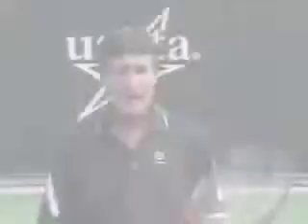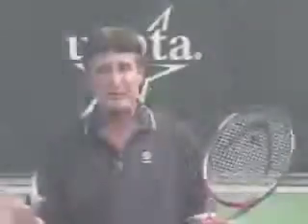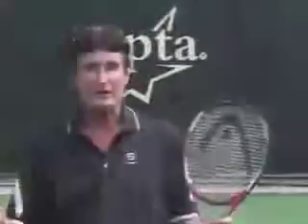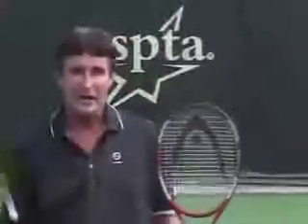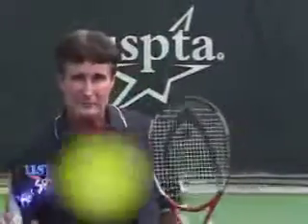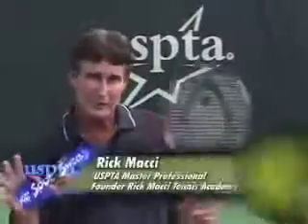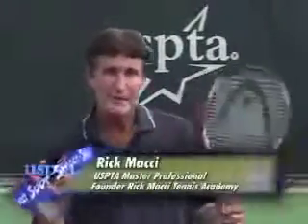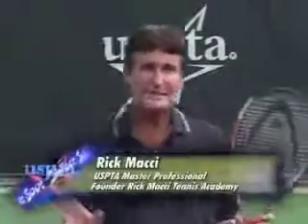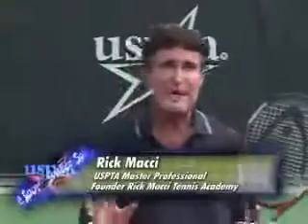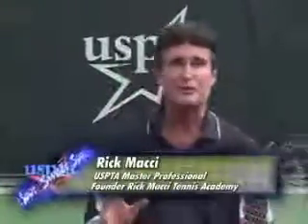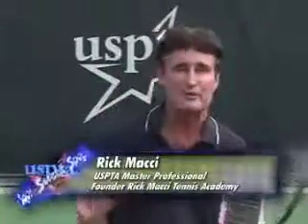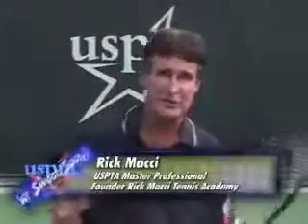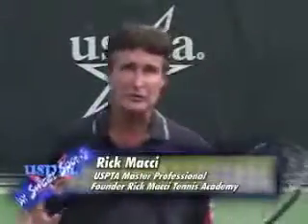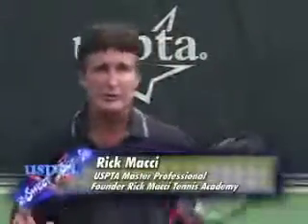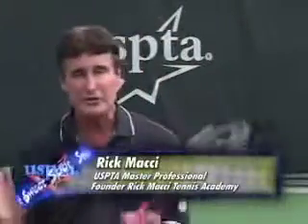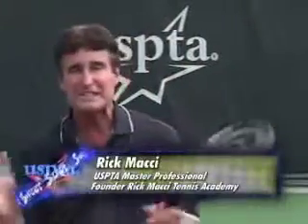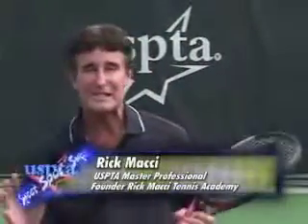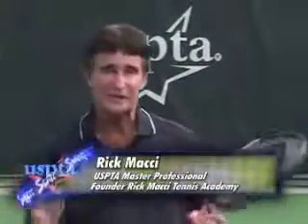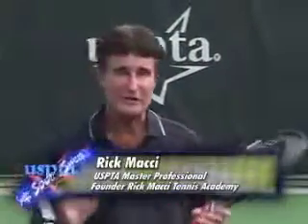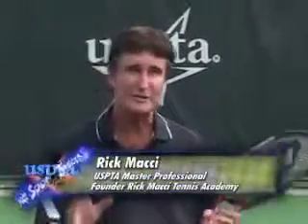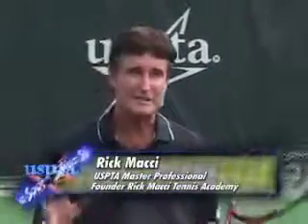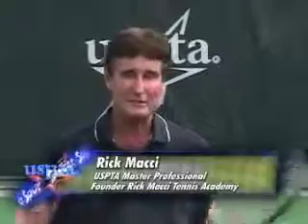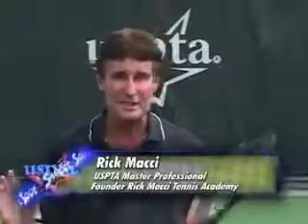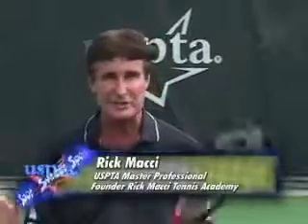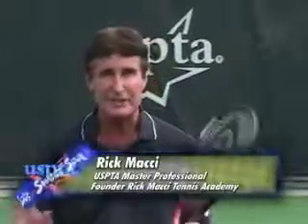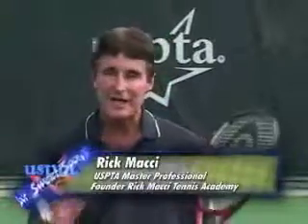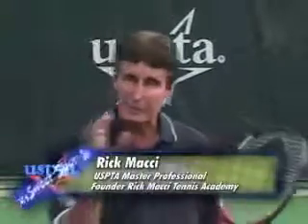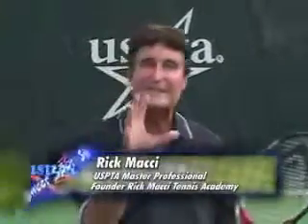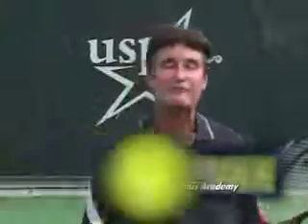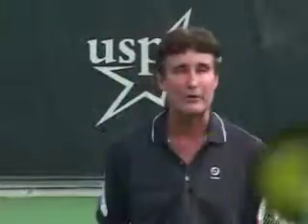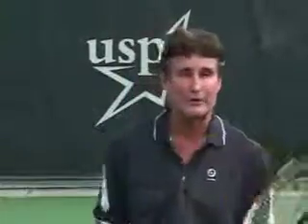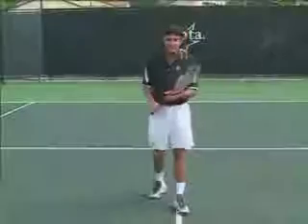Hi there. I'm Rick Macy, Master Professional with the United States Professional Tennis Association. I've got a great tip for you today.